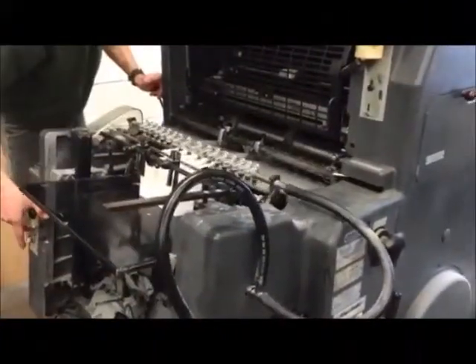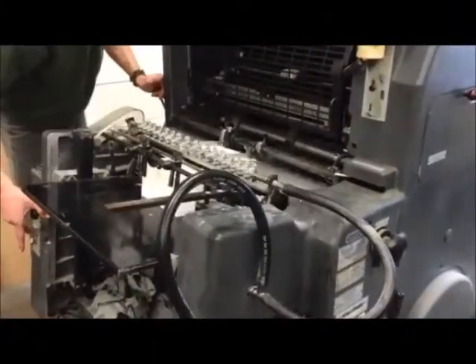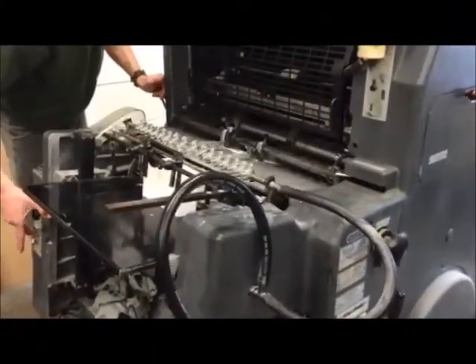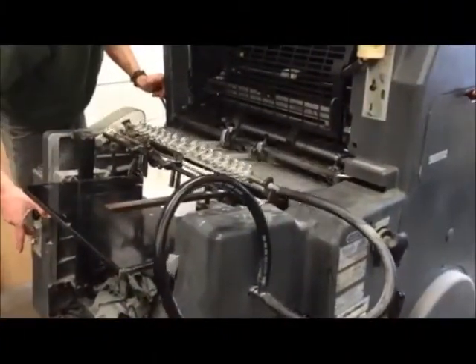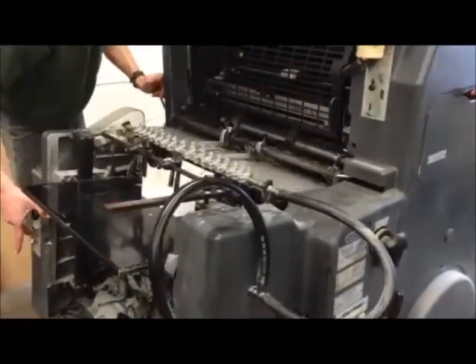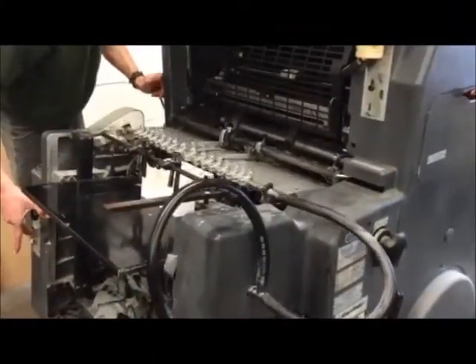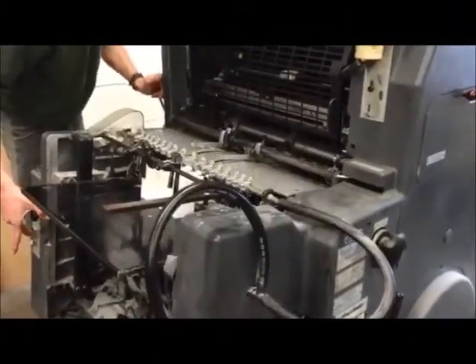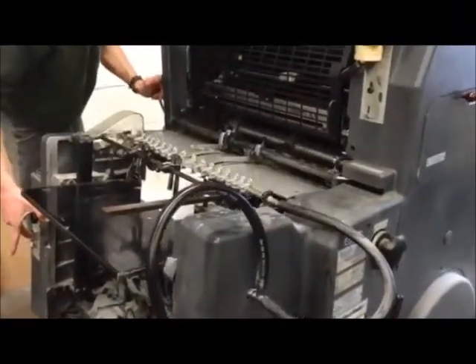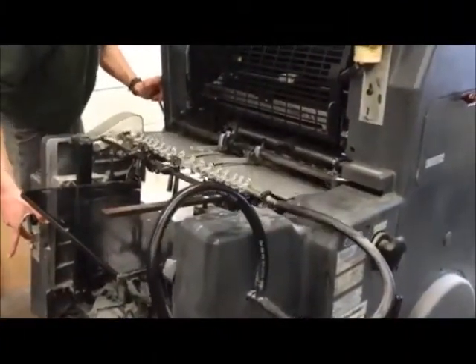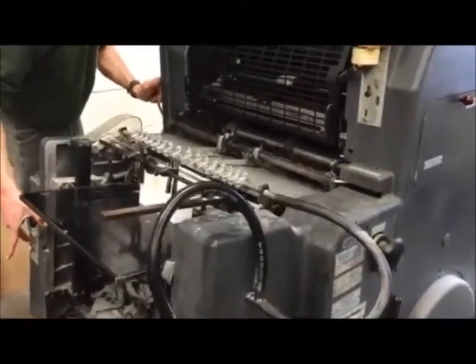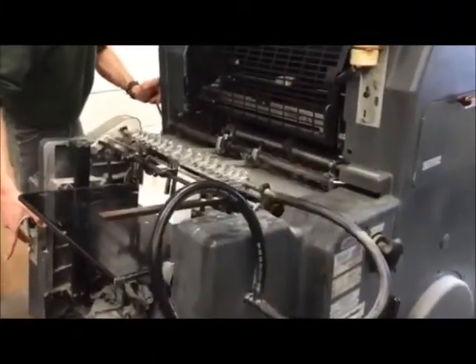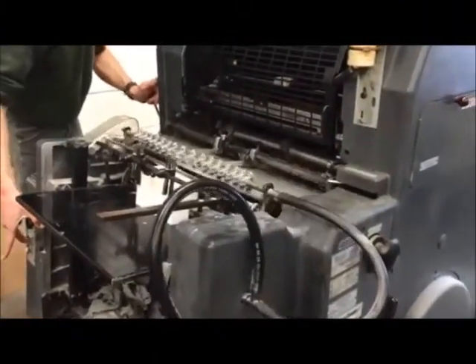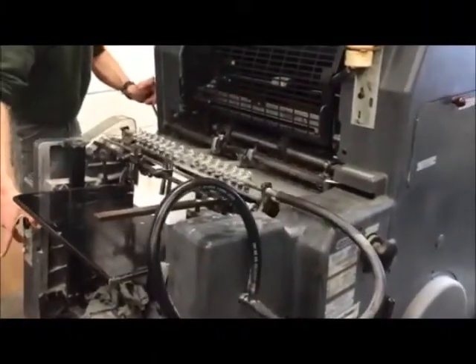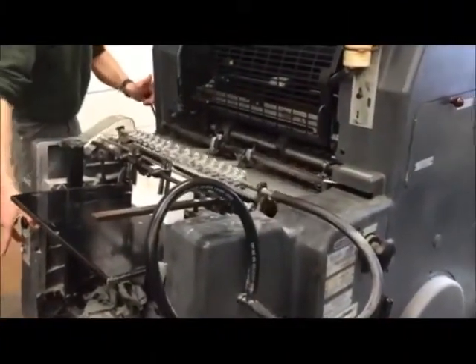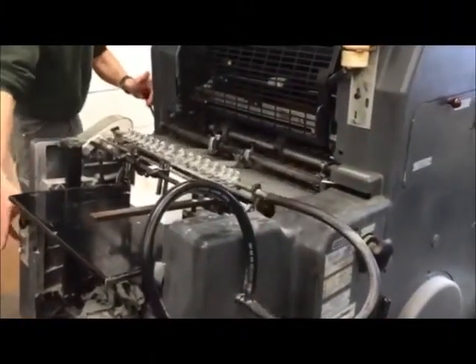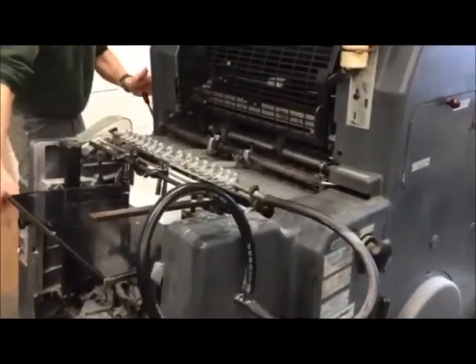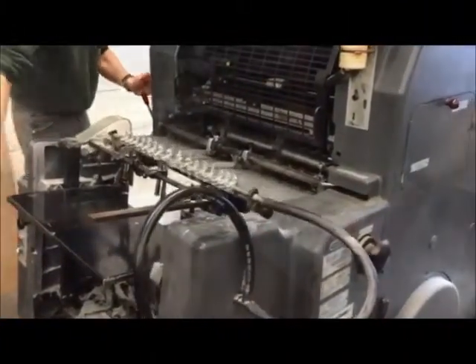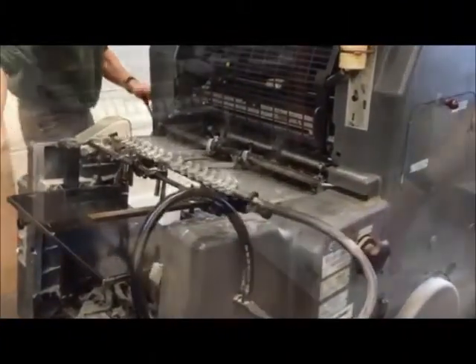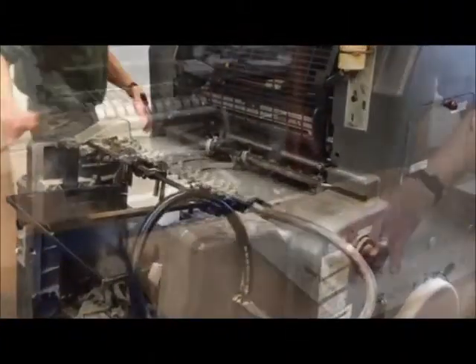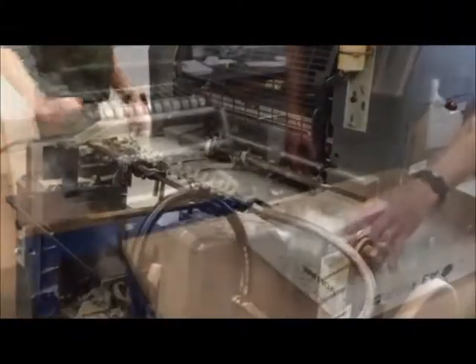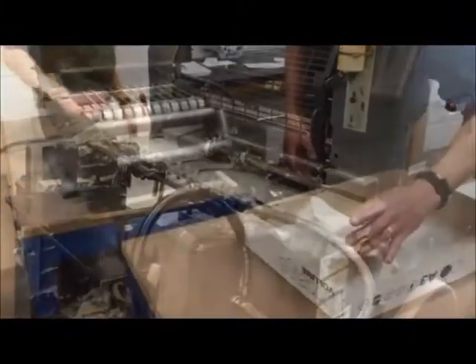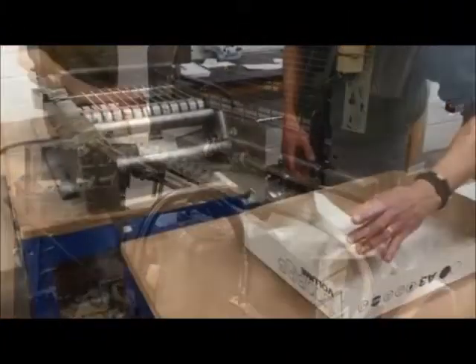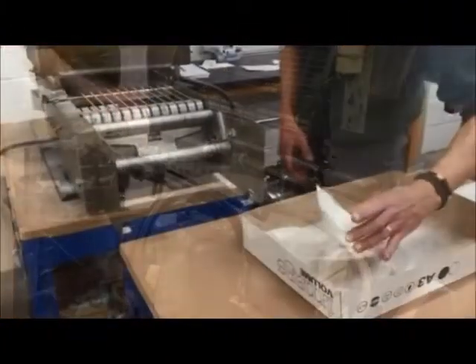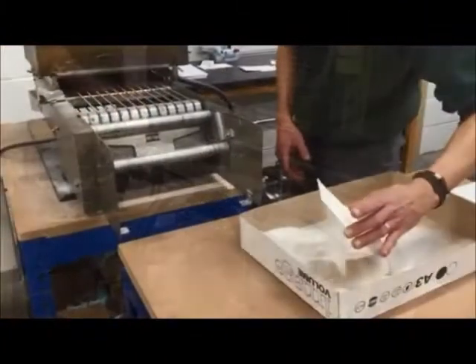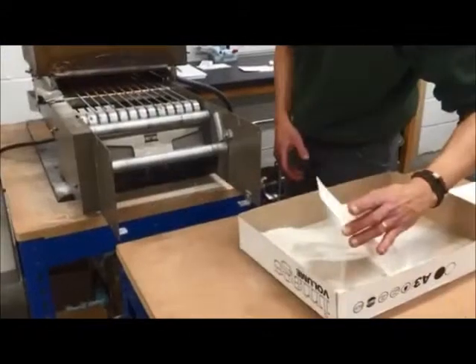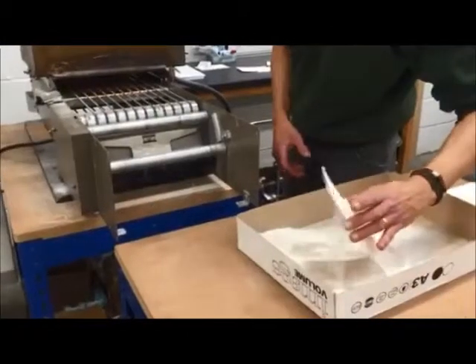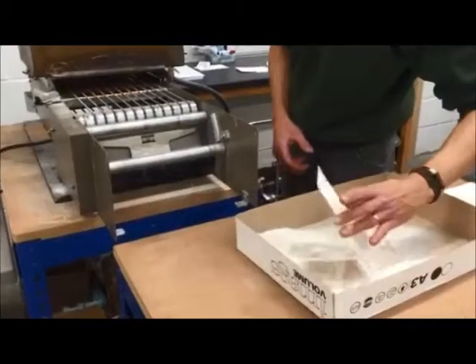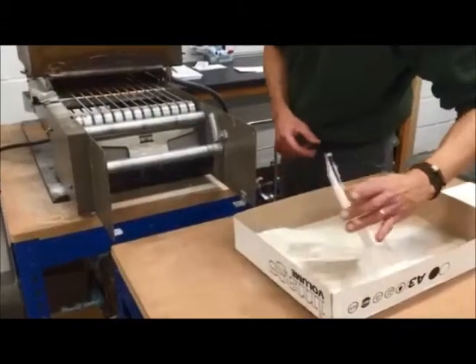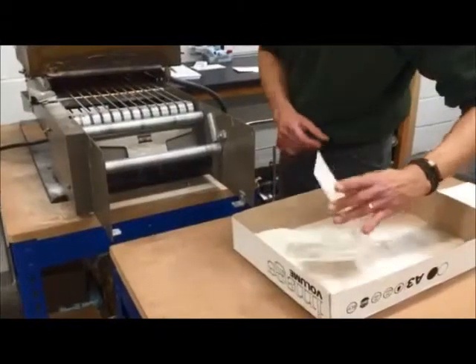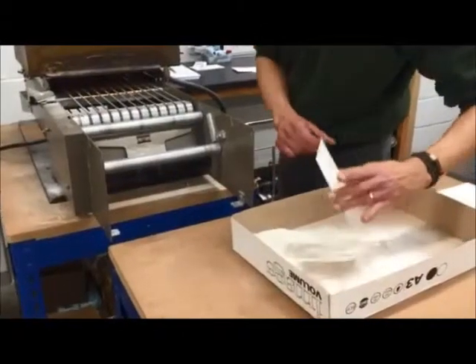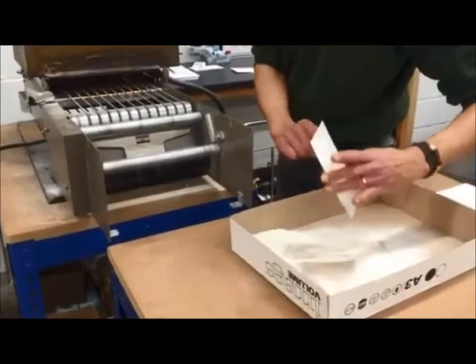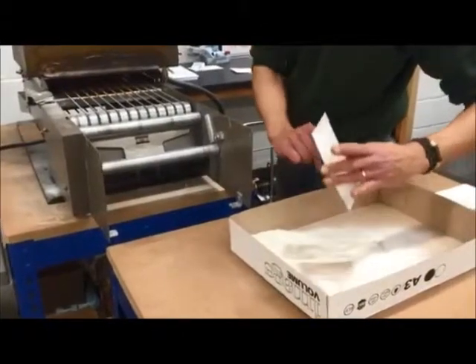Once we have made the printing plates and set up the press, we print onto the material.